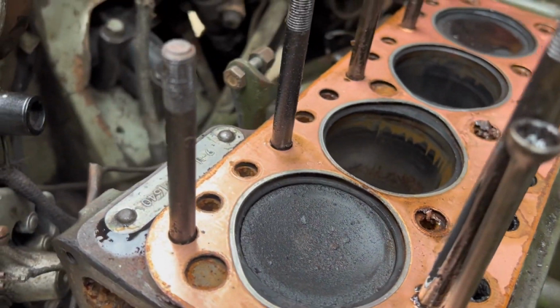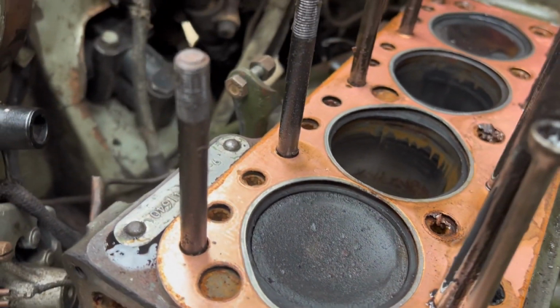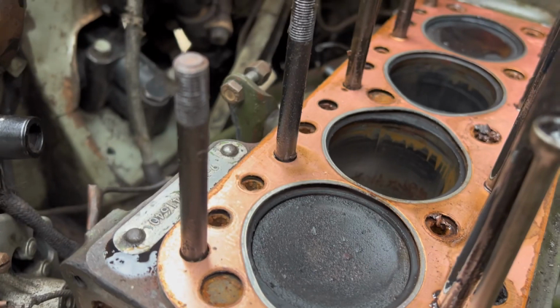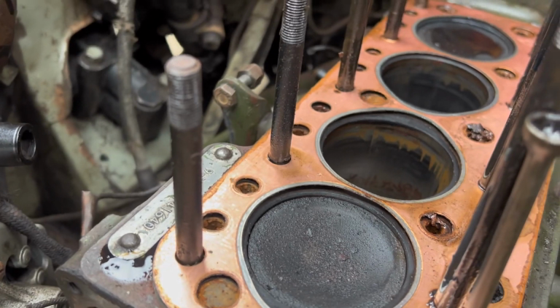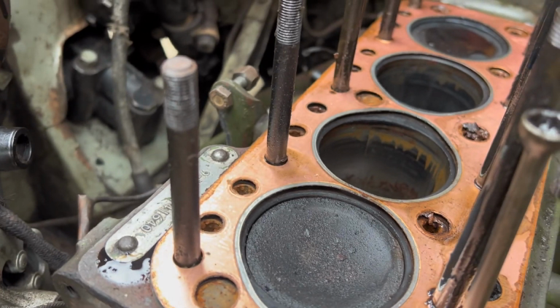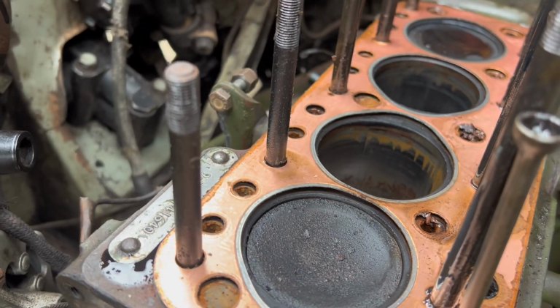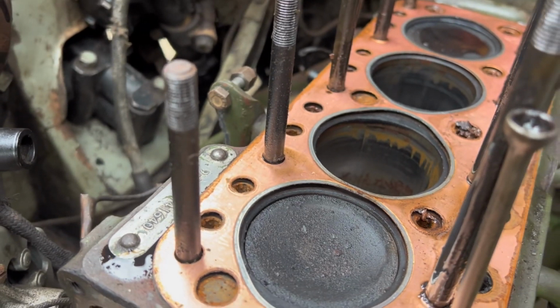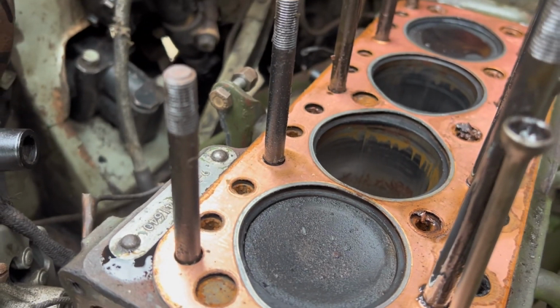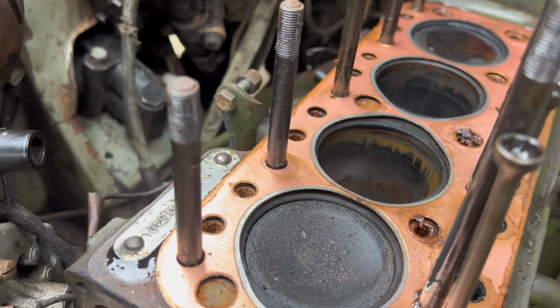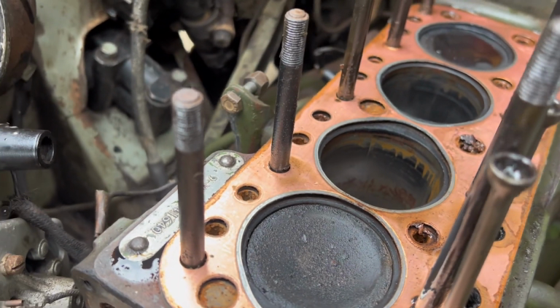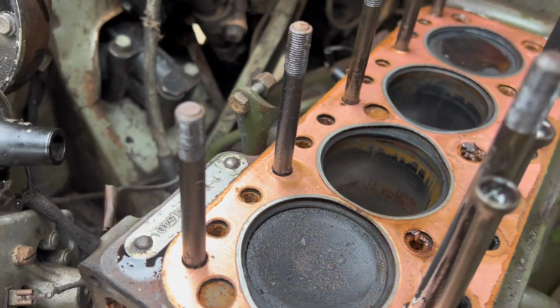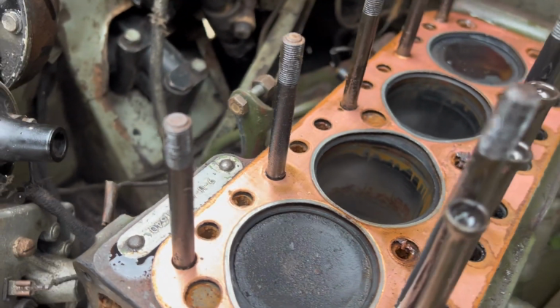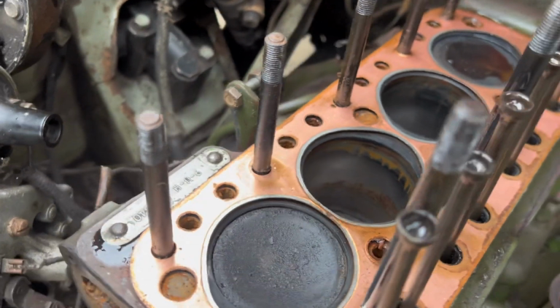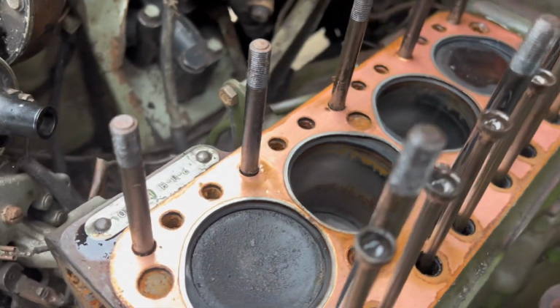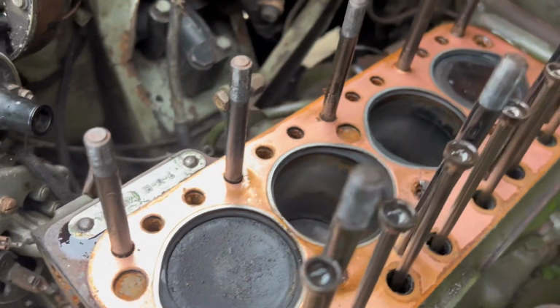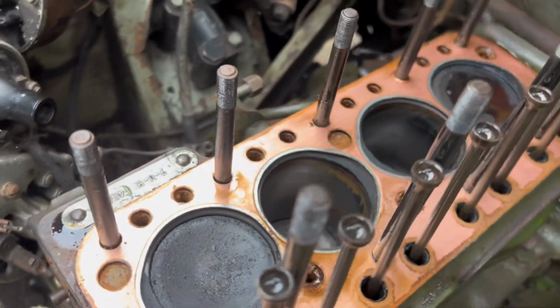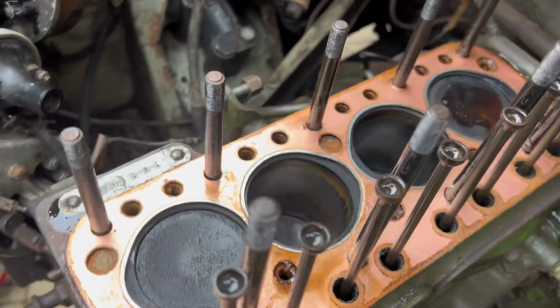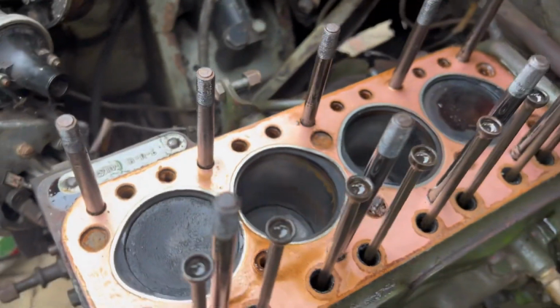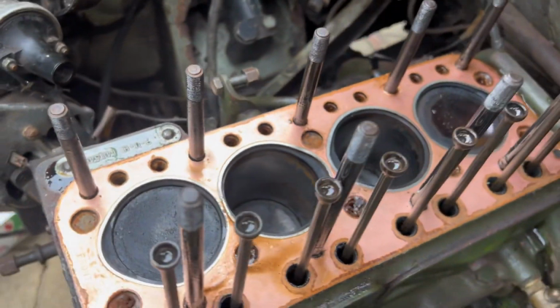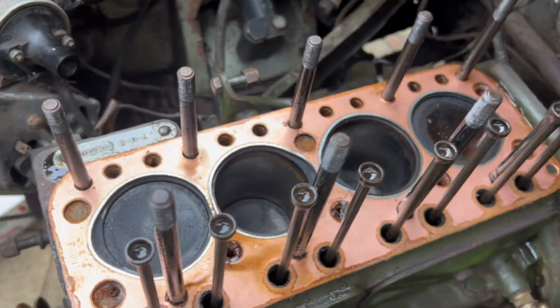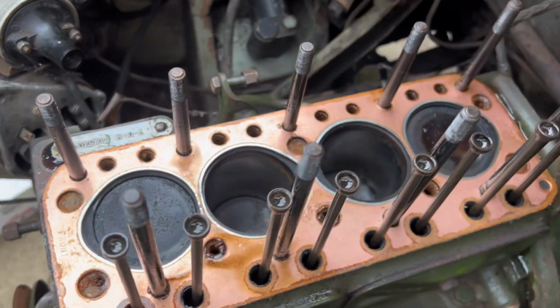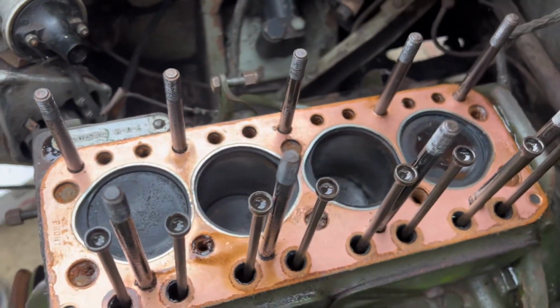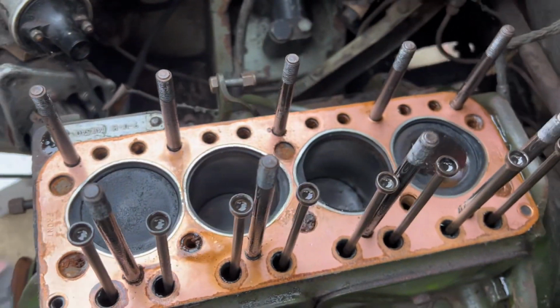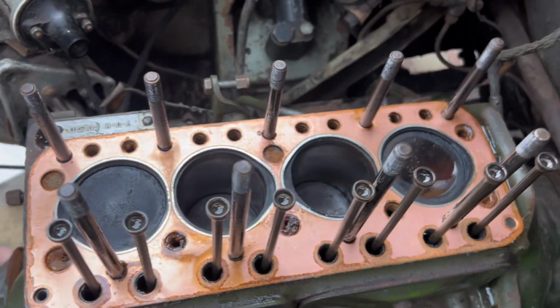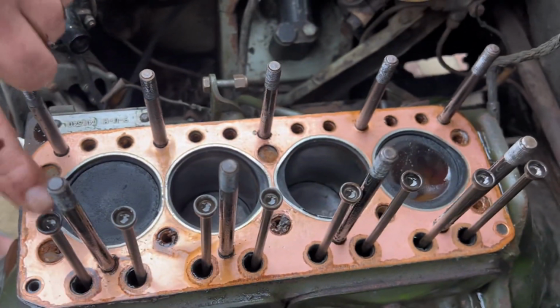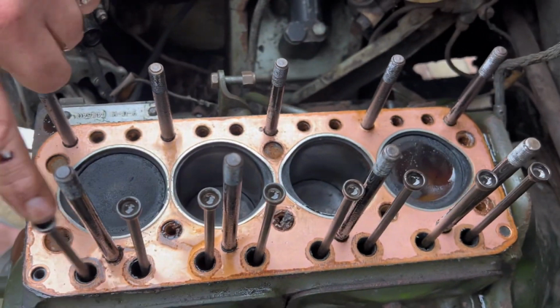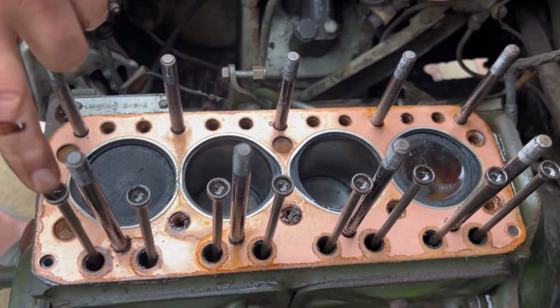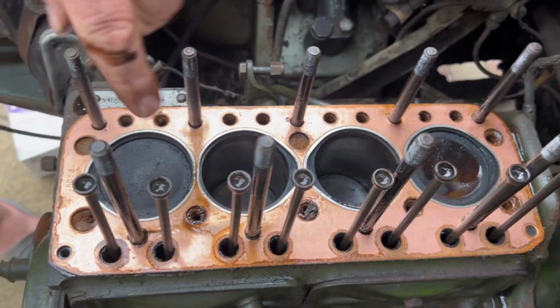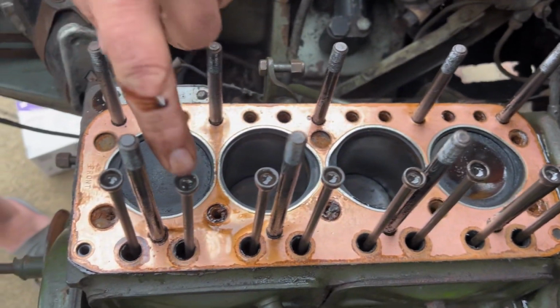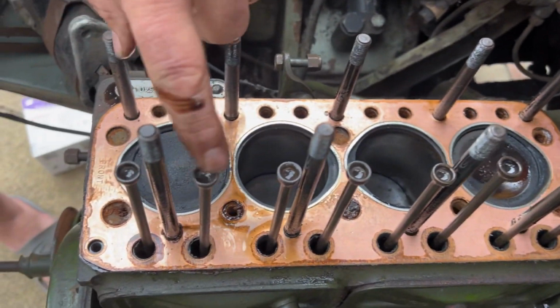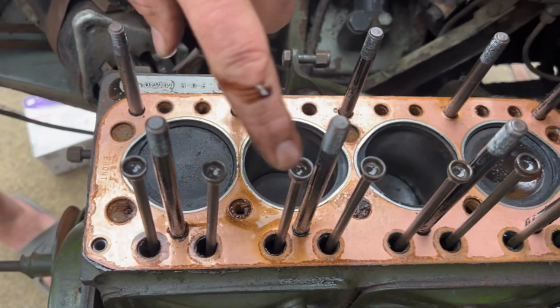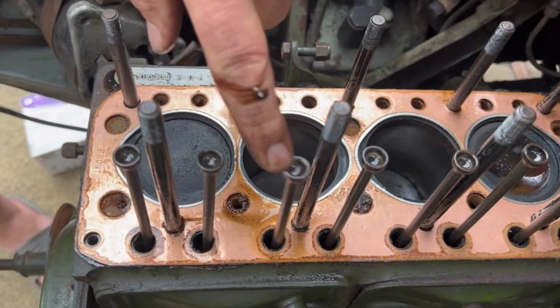So what you've got to do now is take out these.